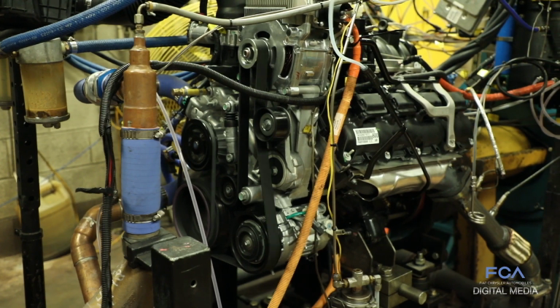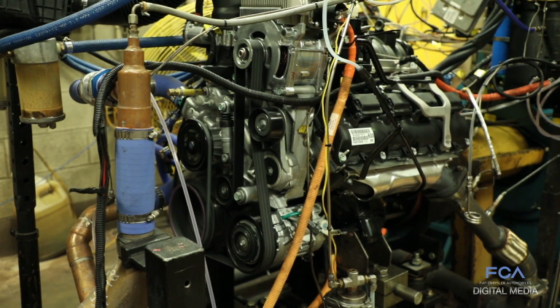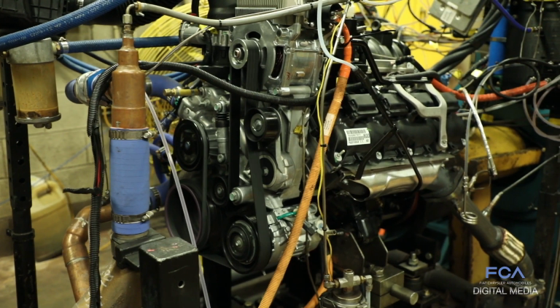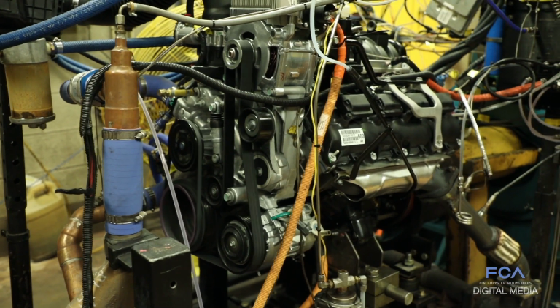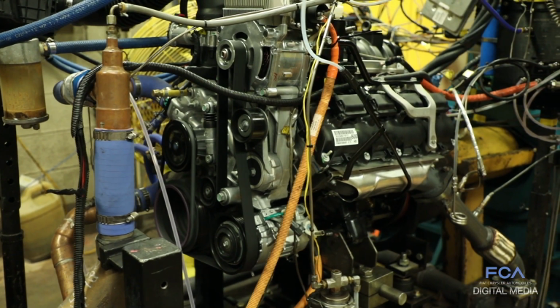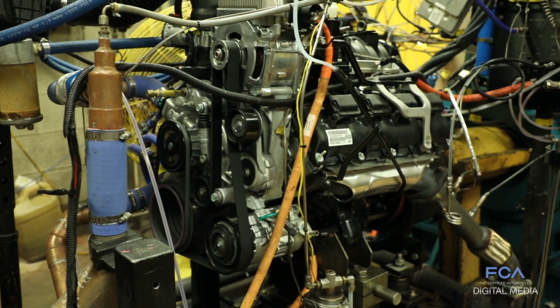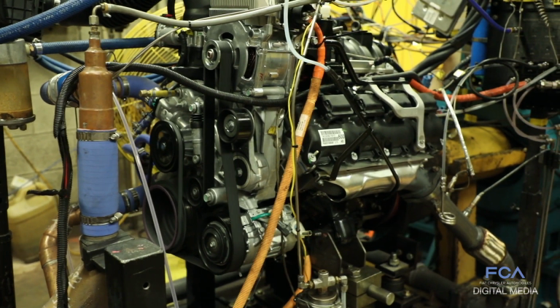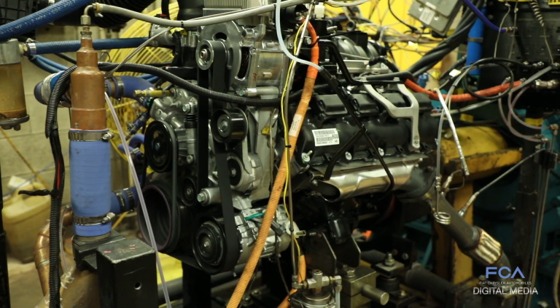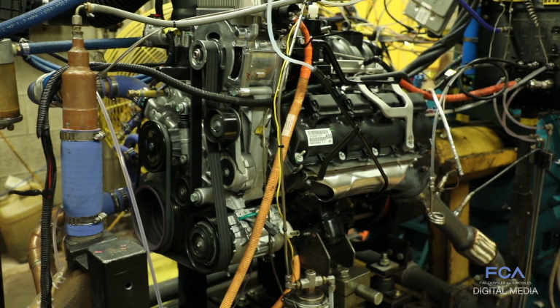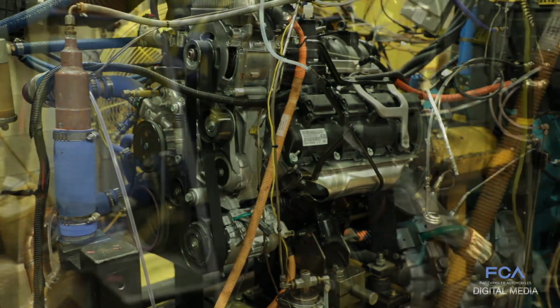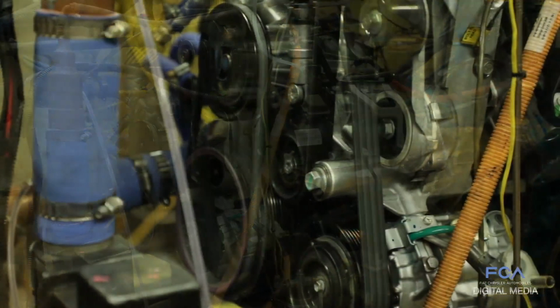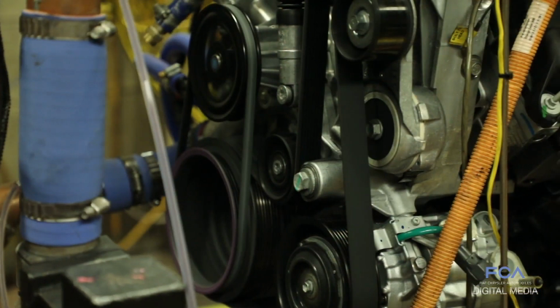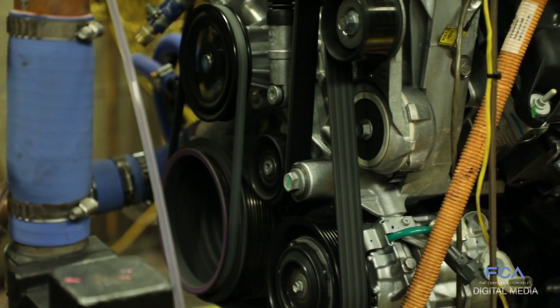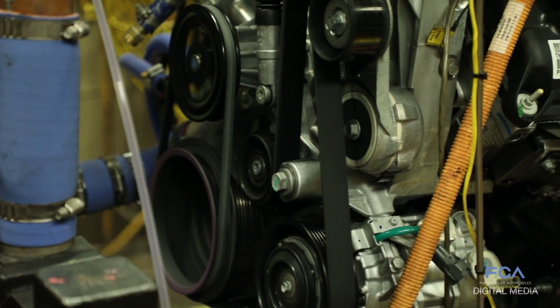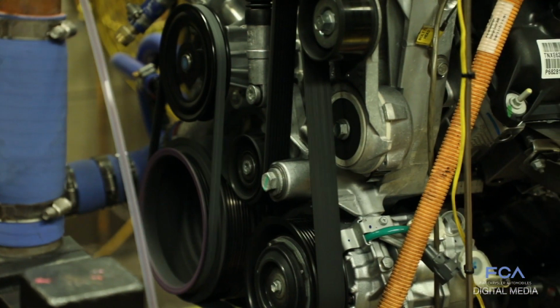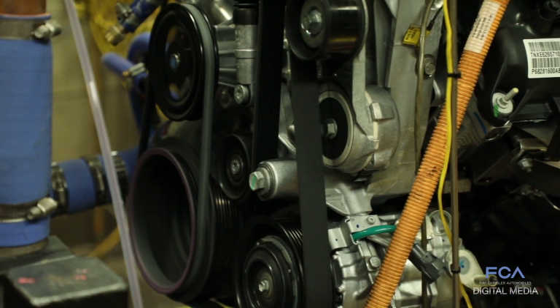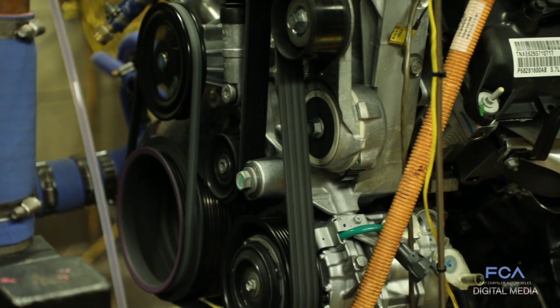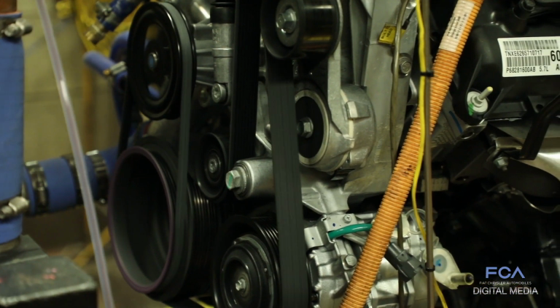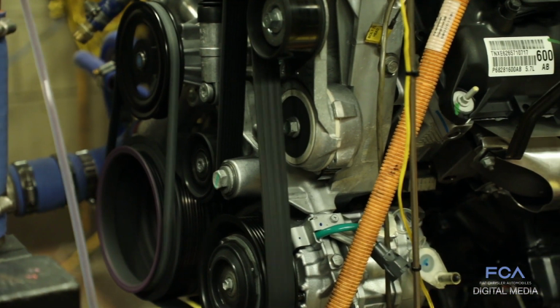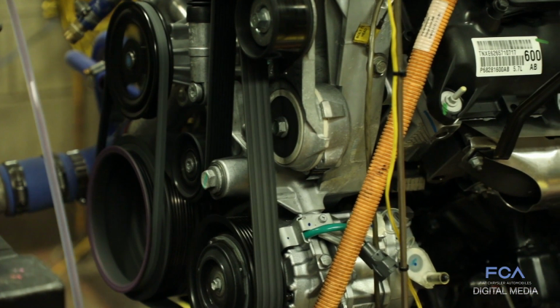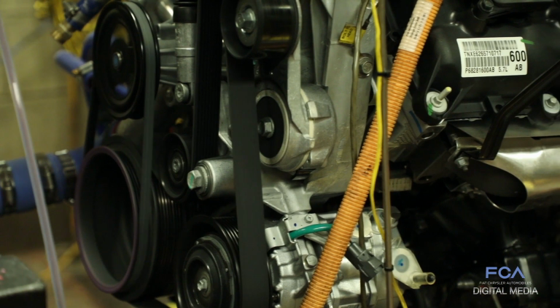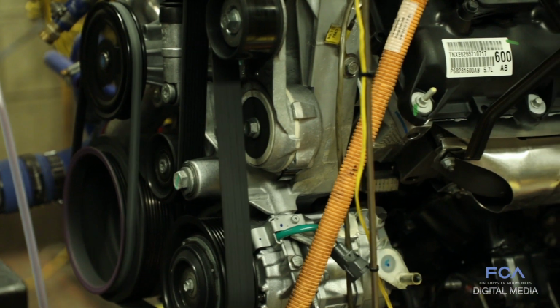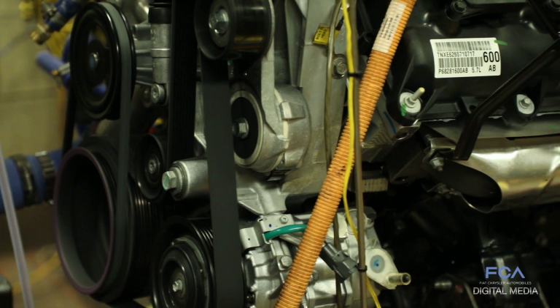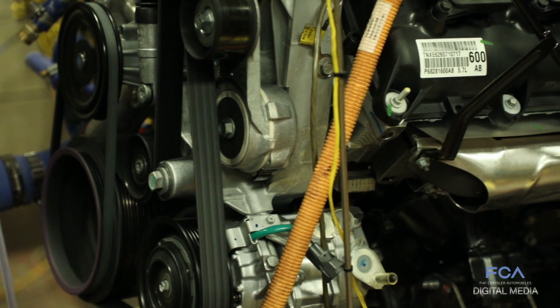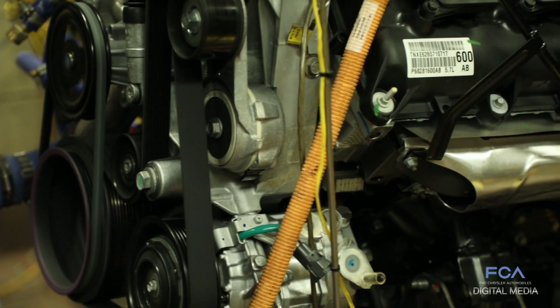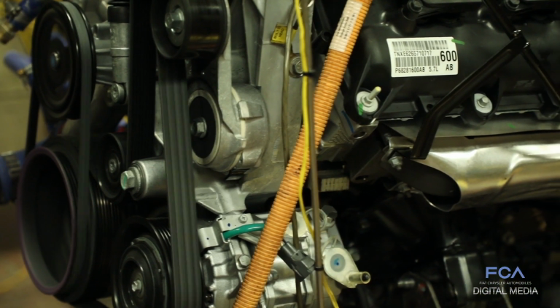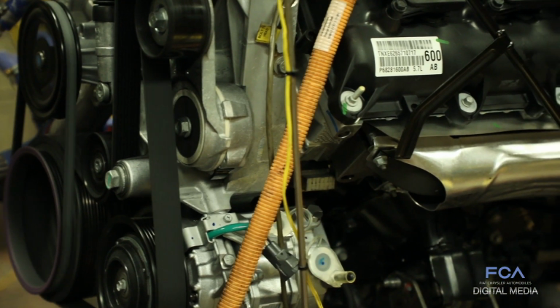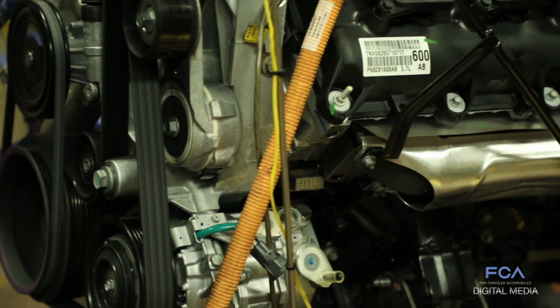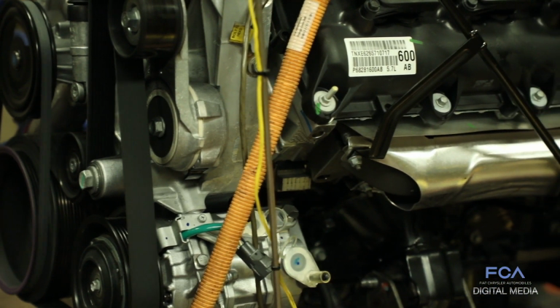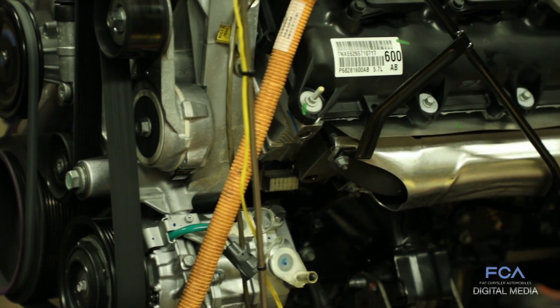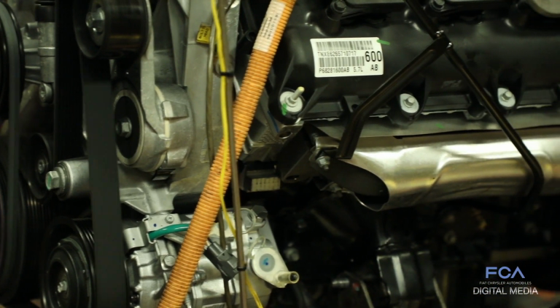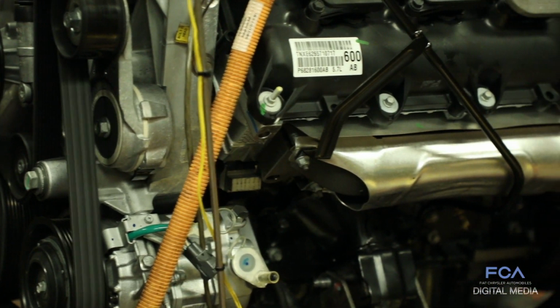Our durability testing is generally designed to put the engine through the paces that a customer would, and then take it even further.